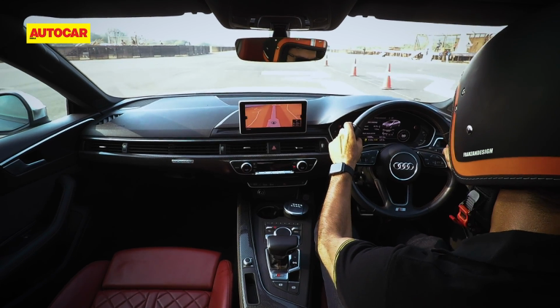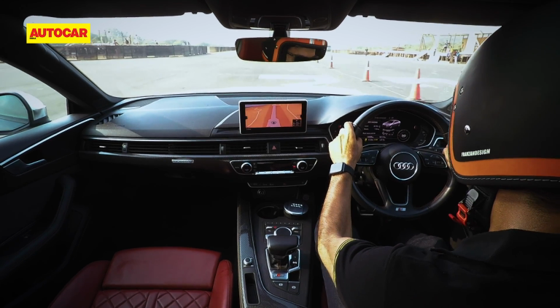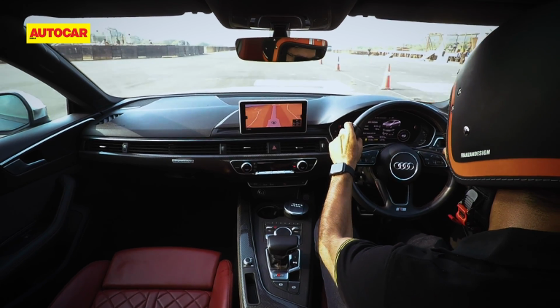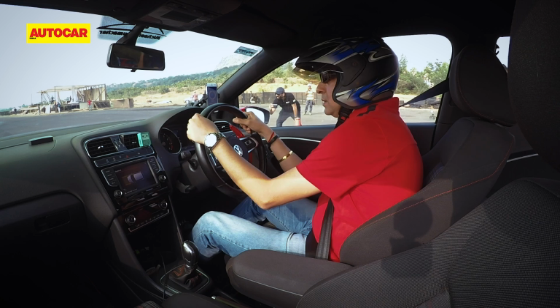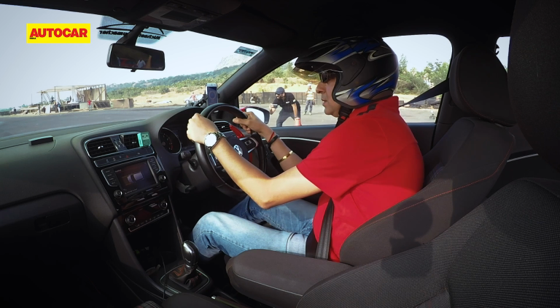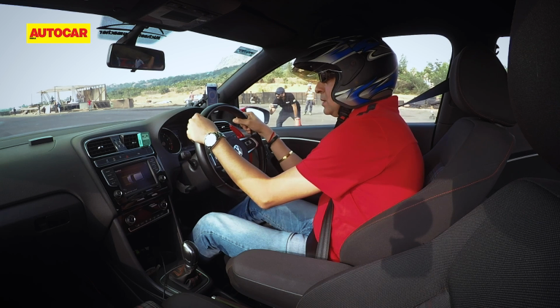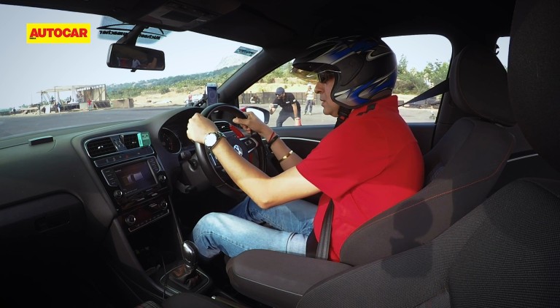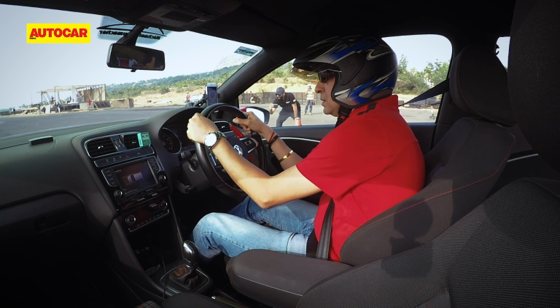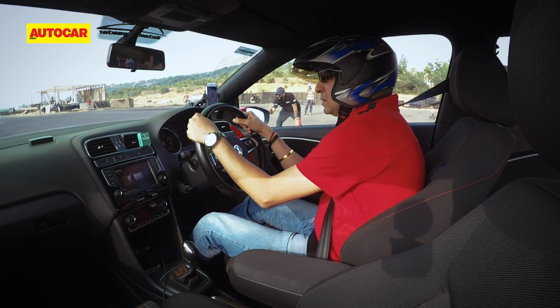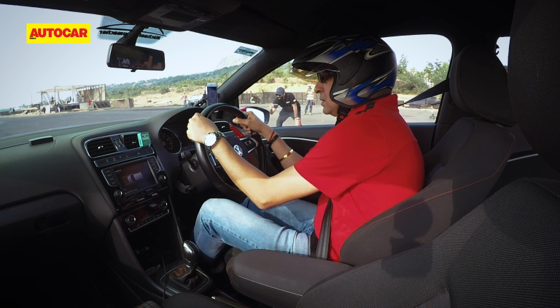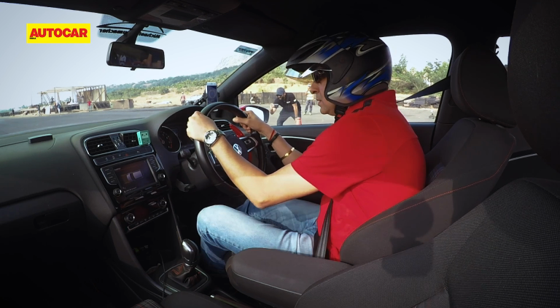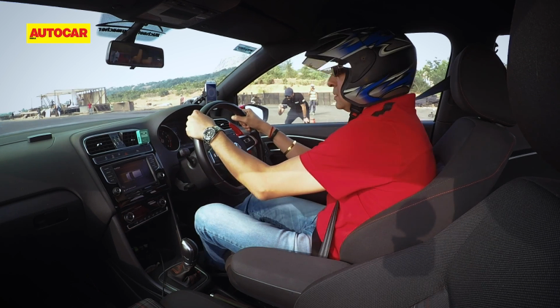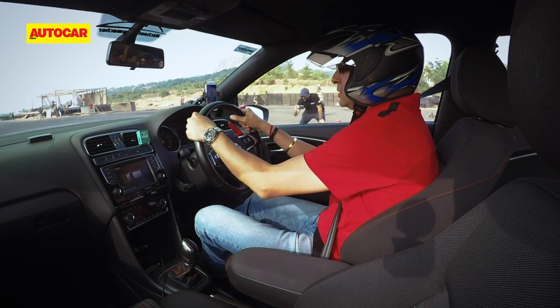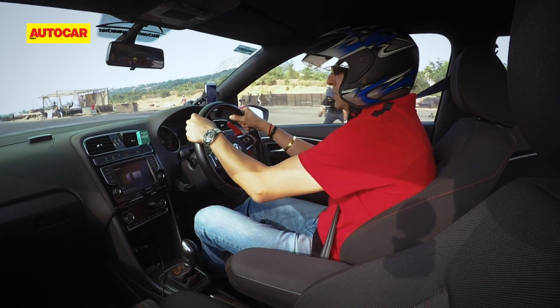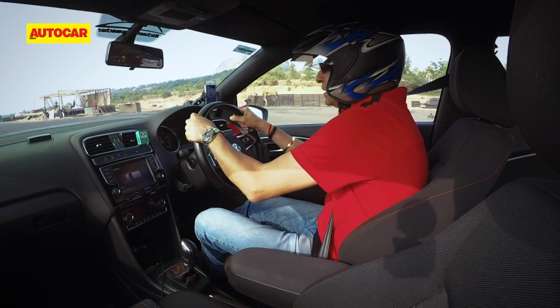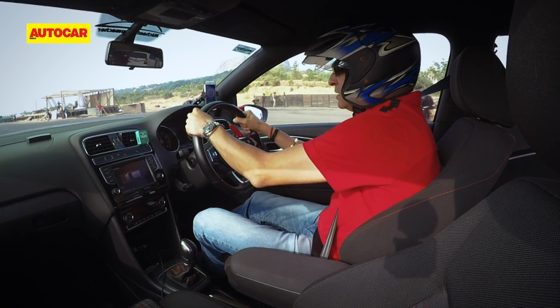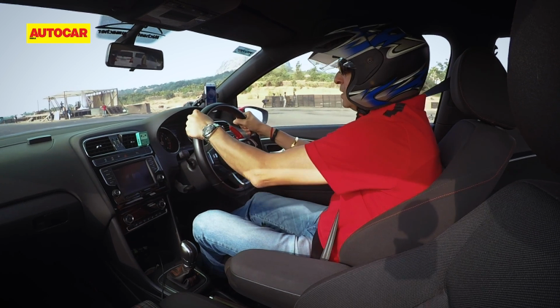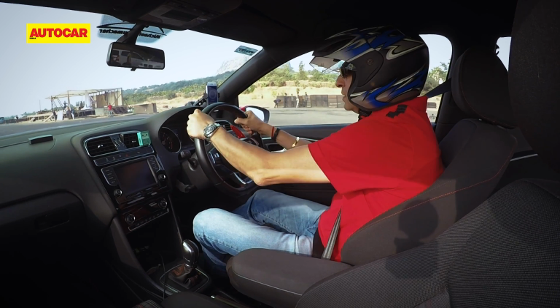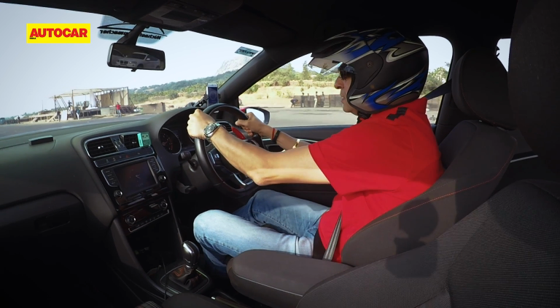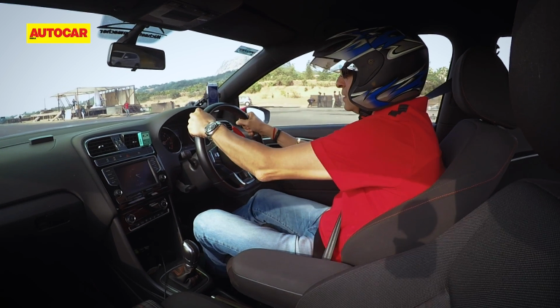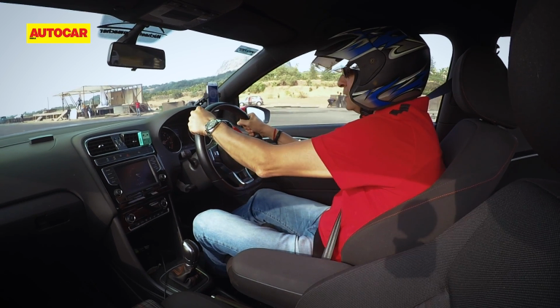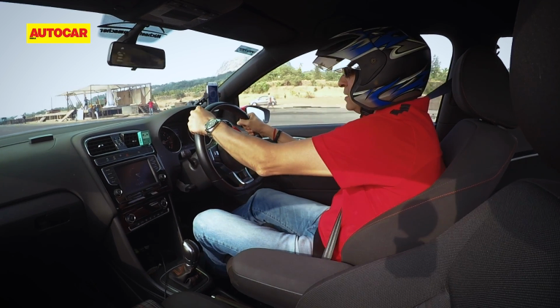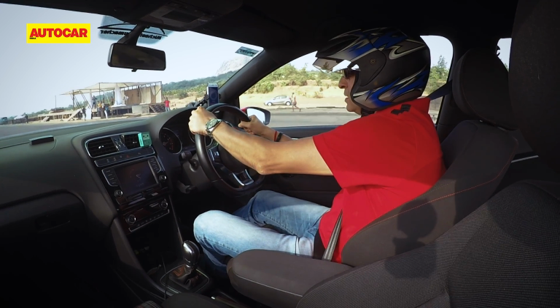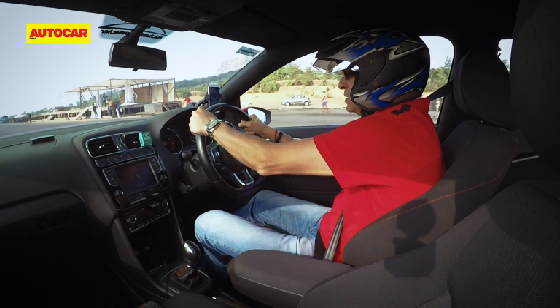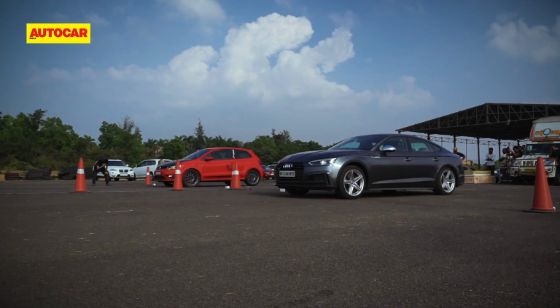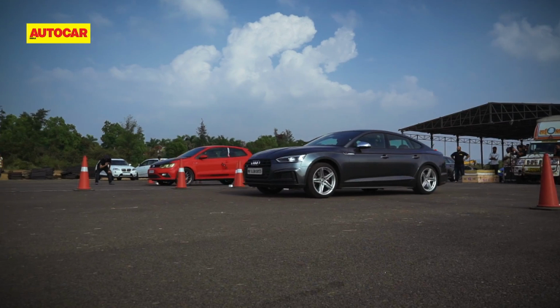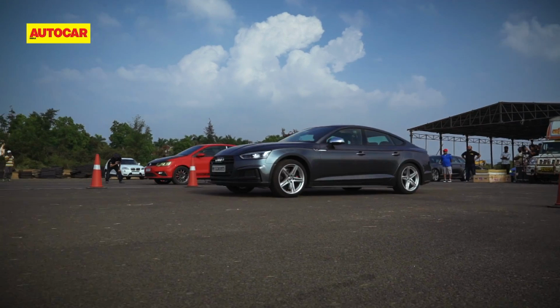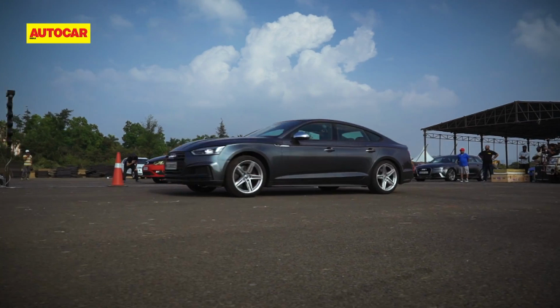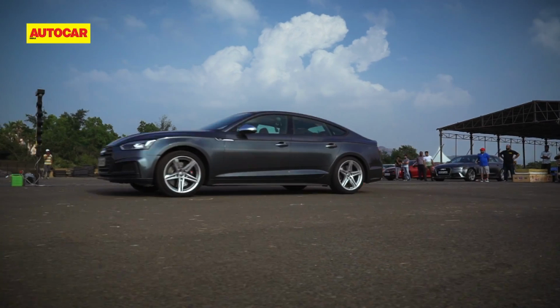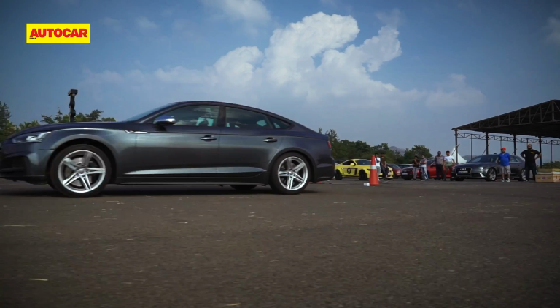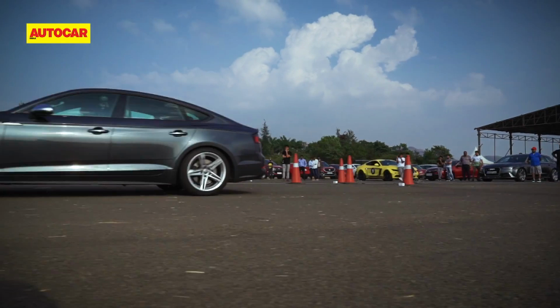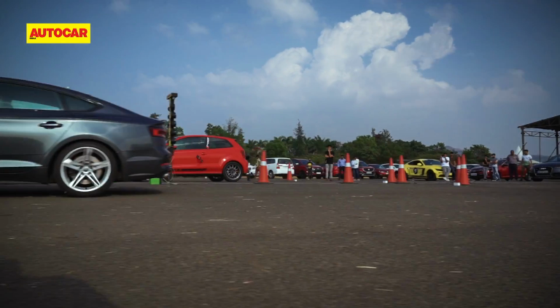With both these sporting the fantastic DSG Dual Clutch automatics, they went off the line like a set of race dogs let loose.